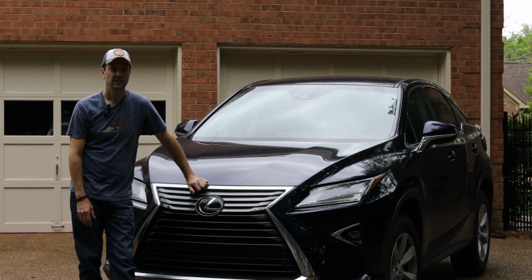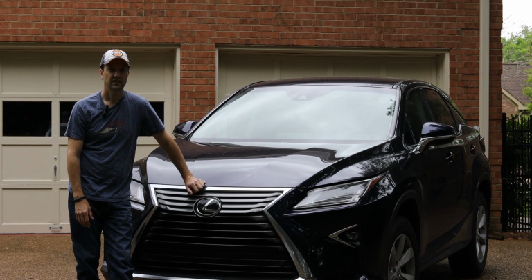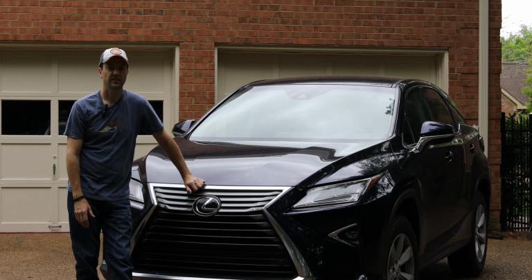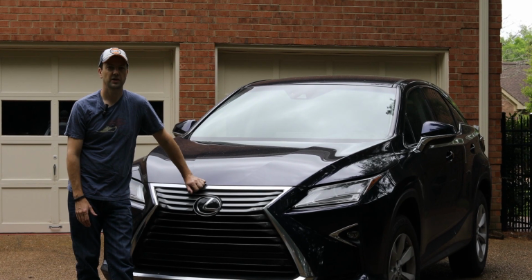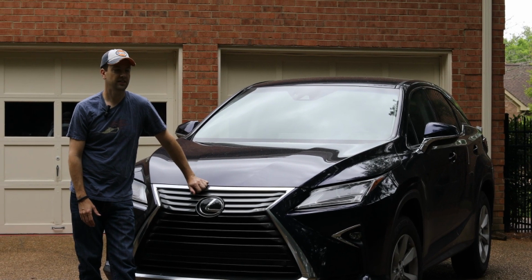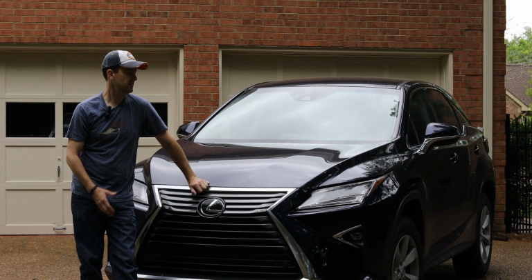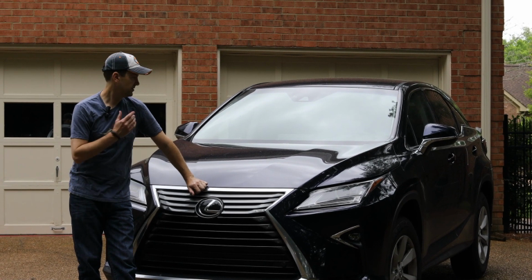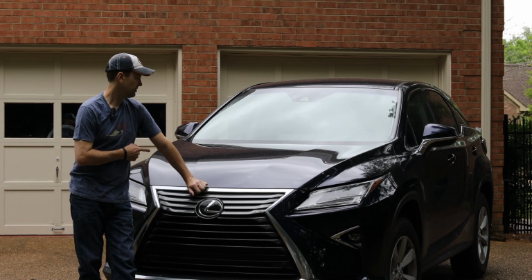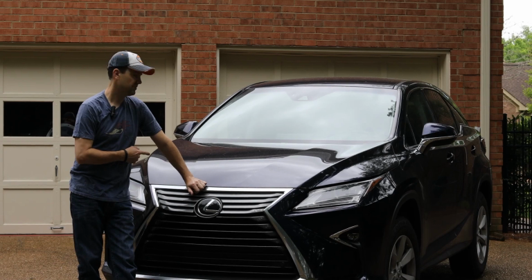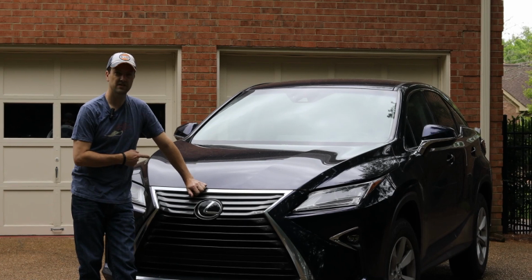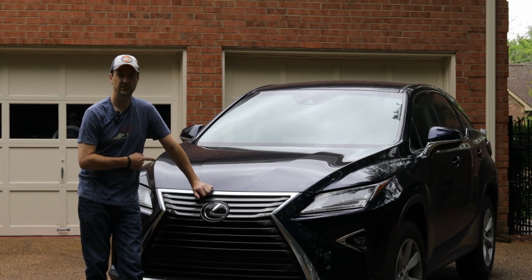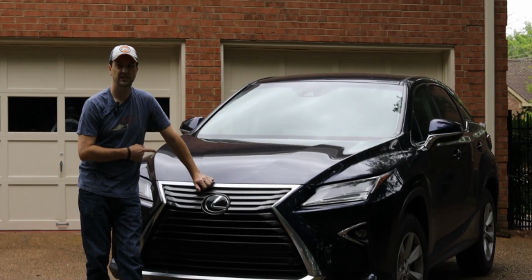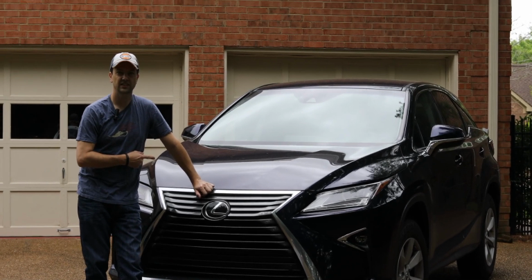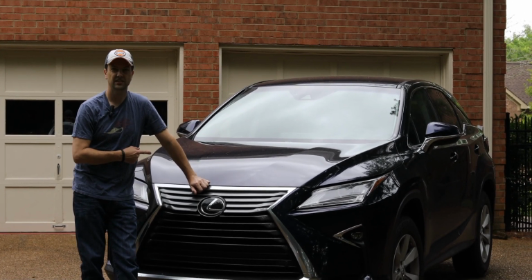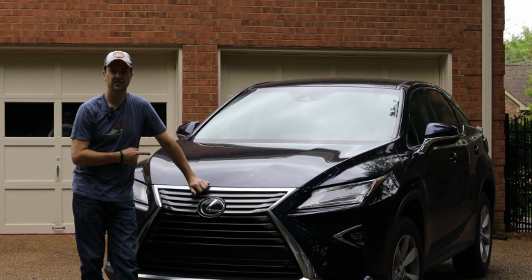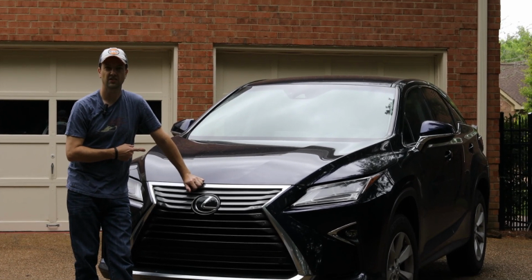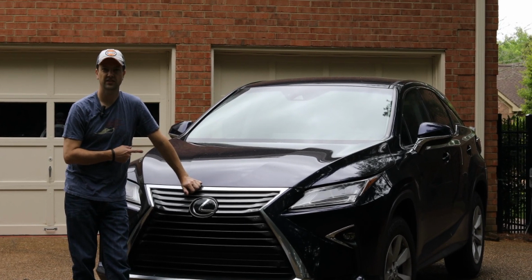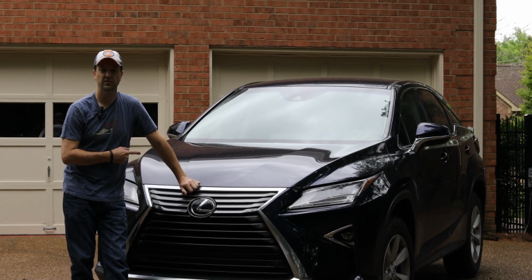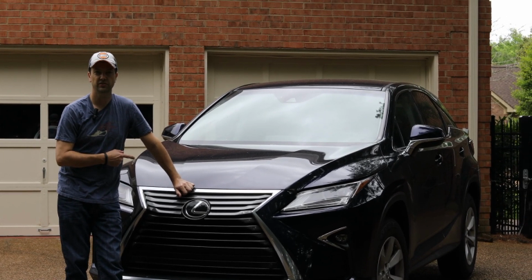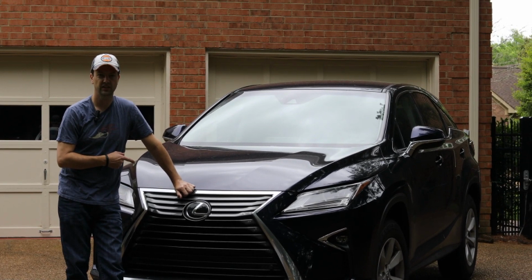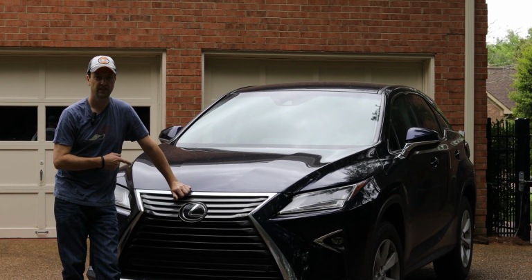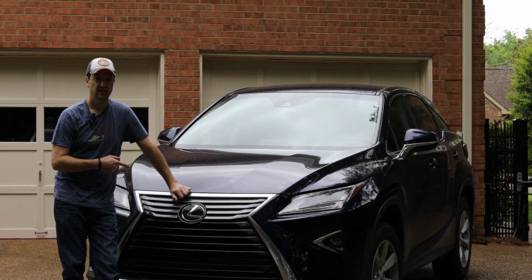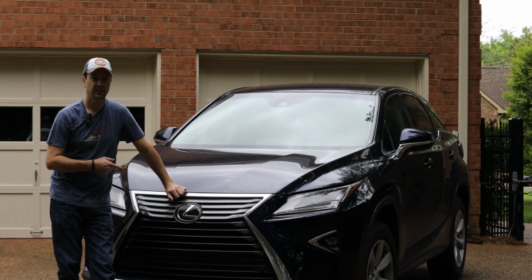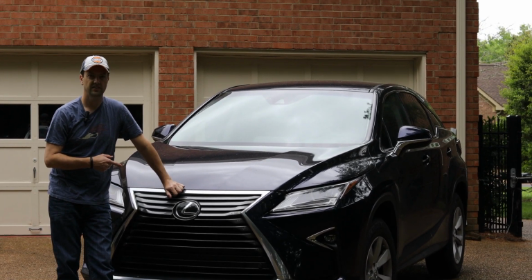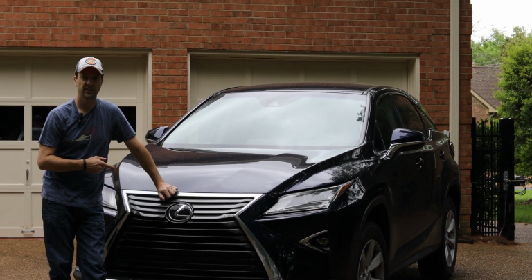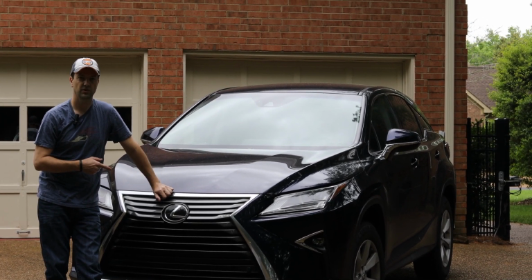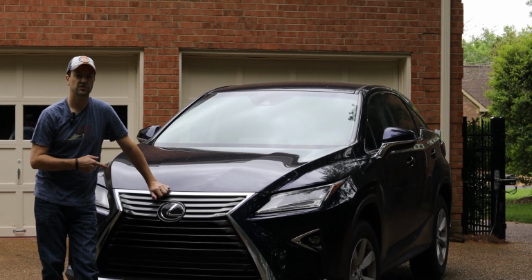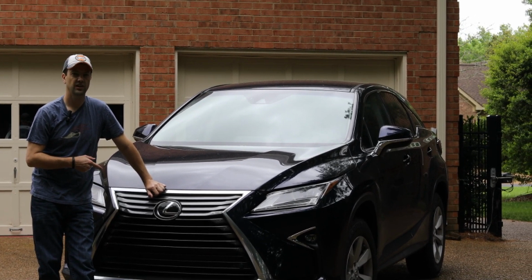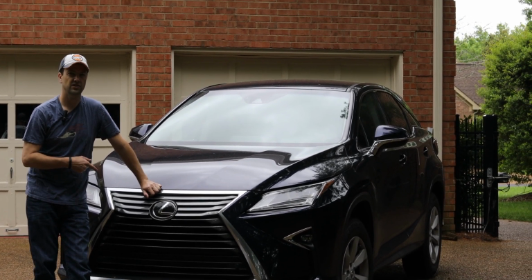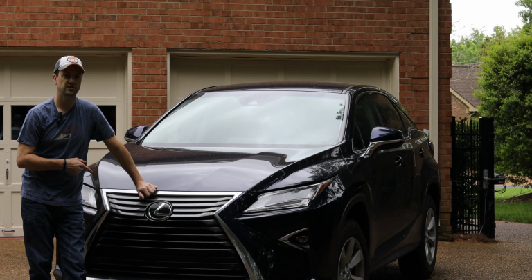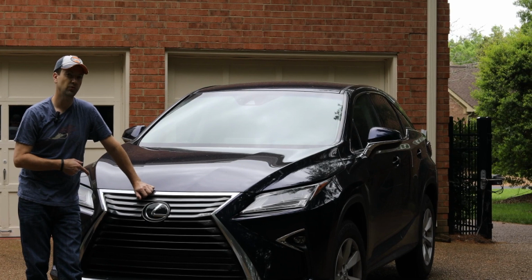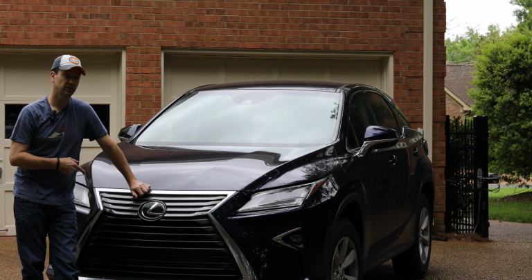Hey everybody, this is a 2017 Lexus RX 350, and today we're going to show you how to change the oil.